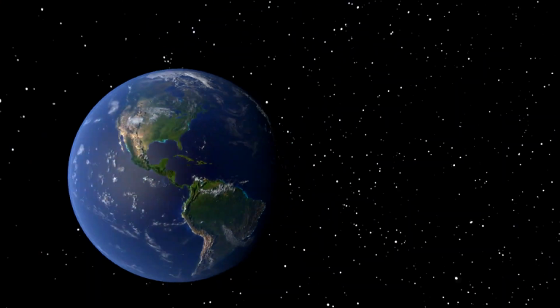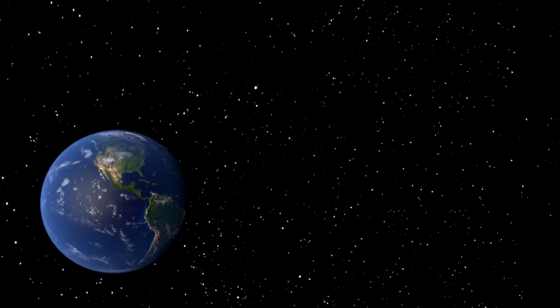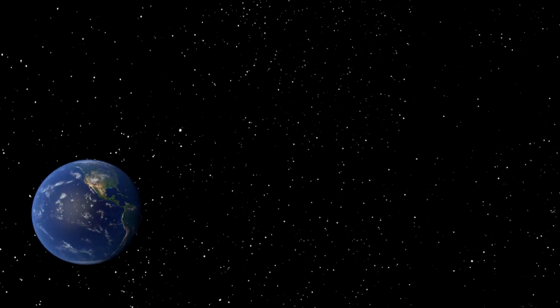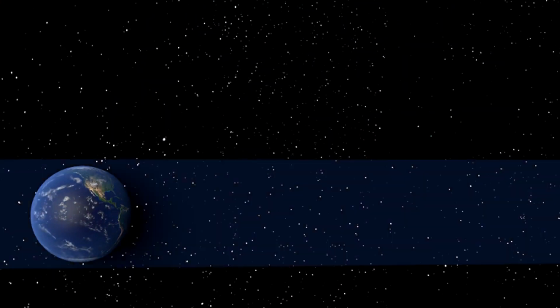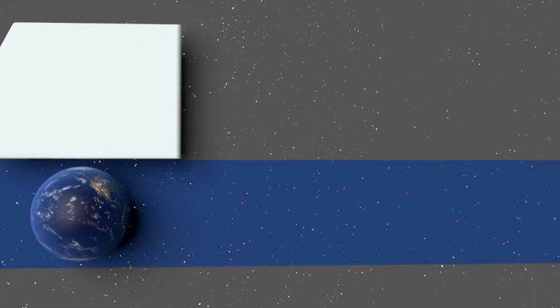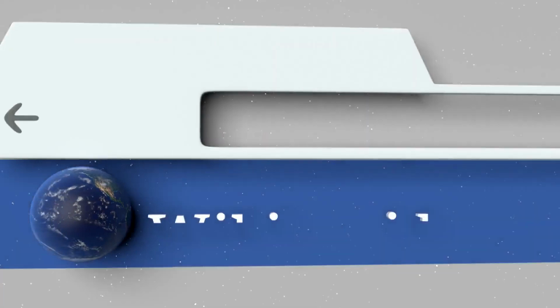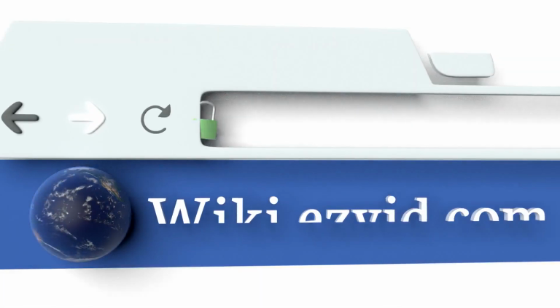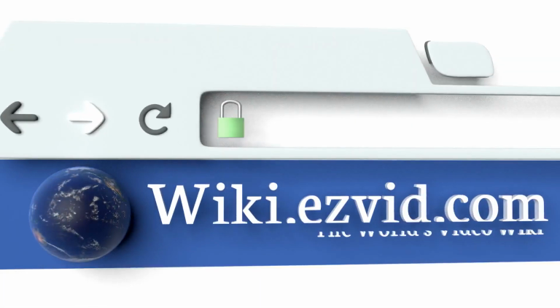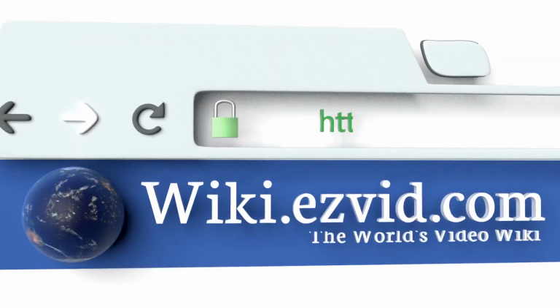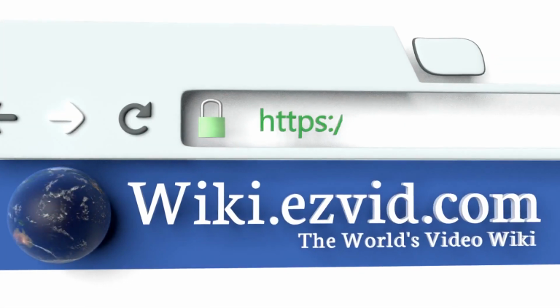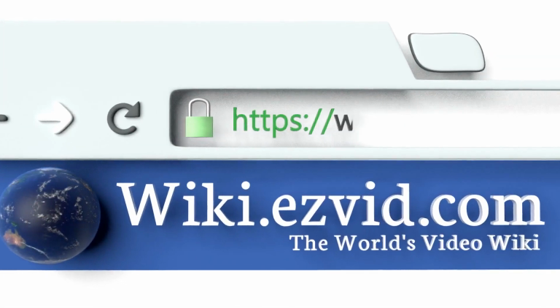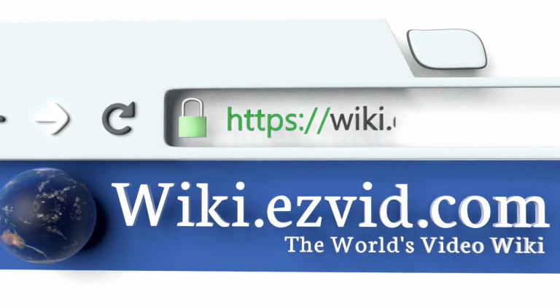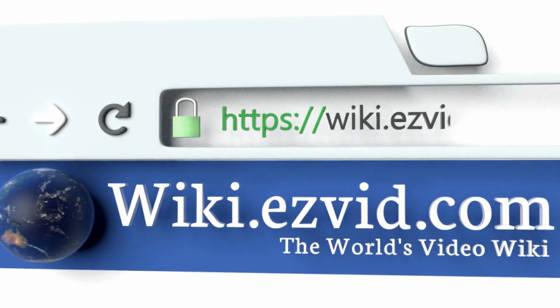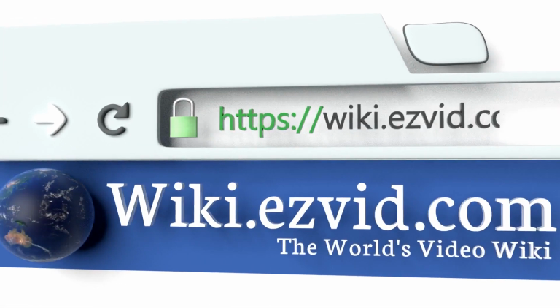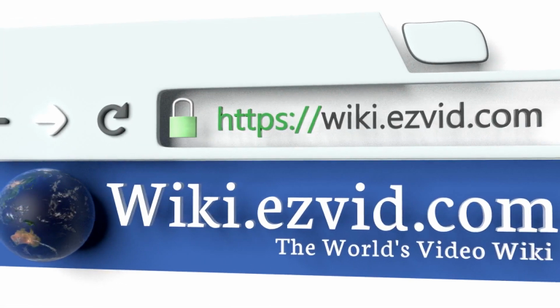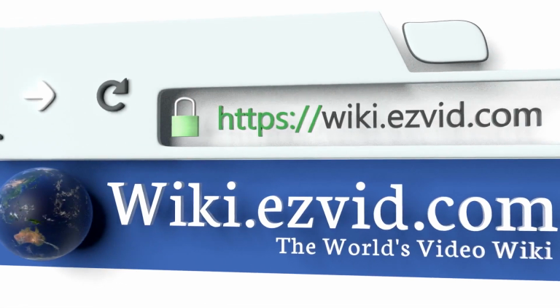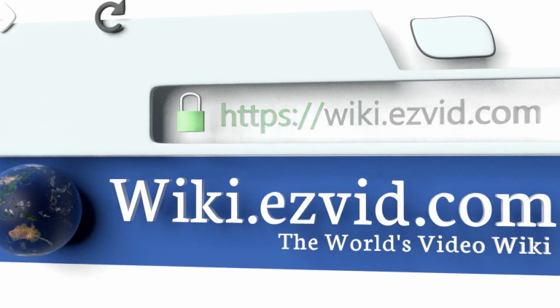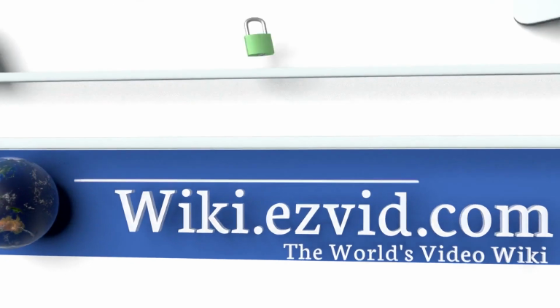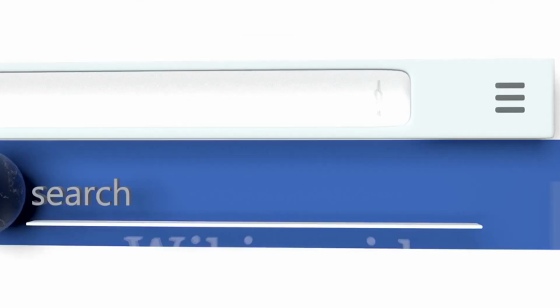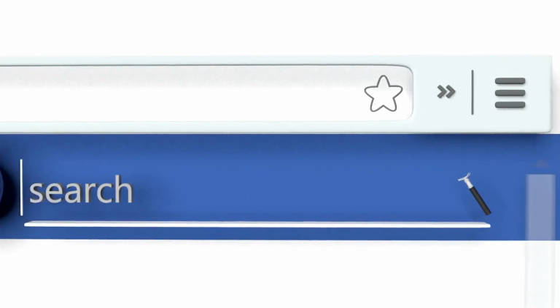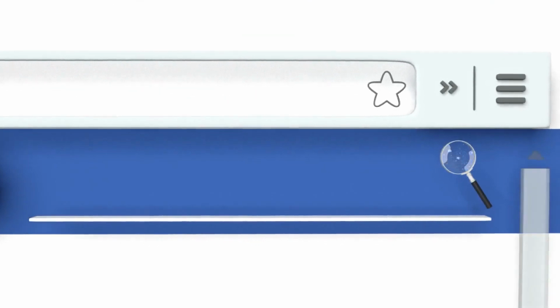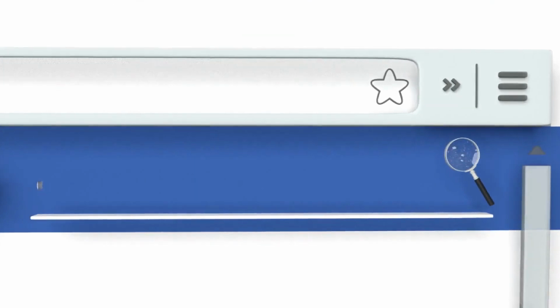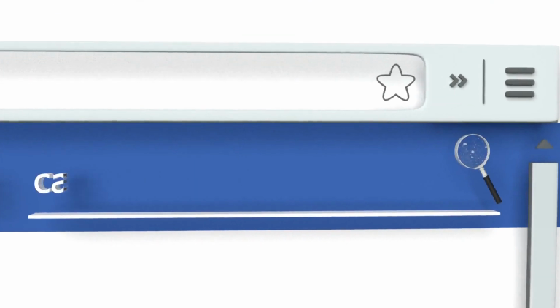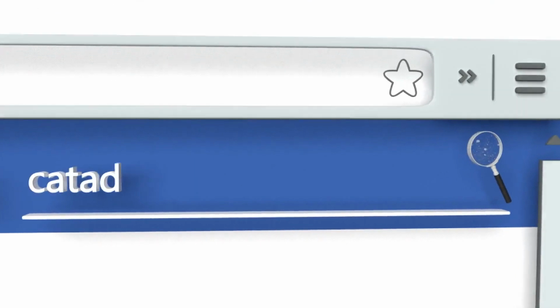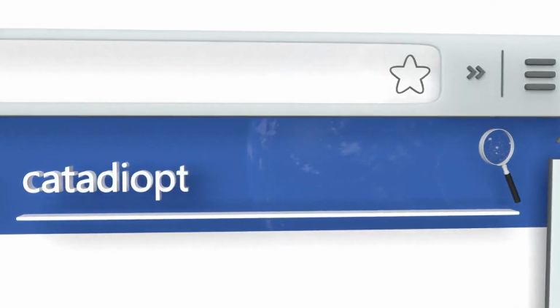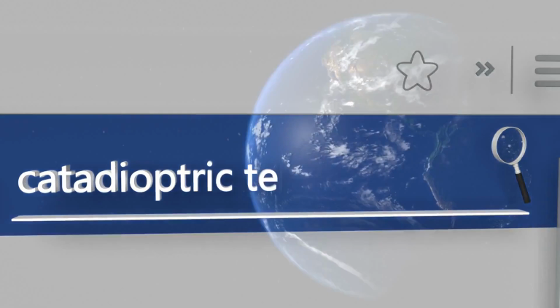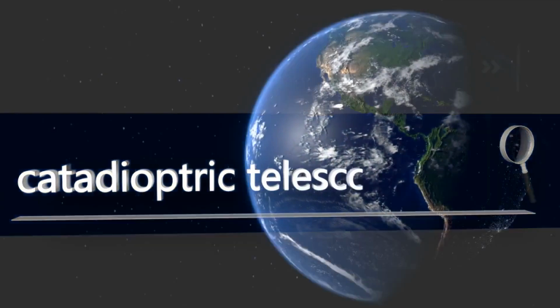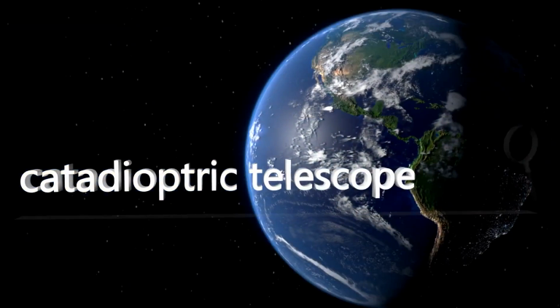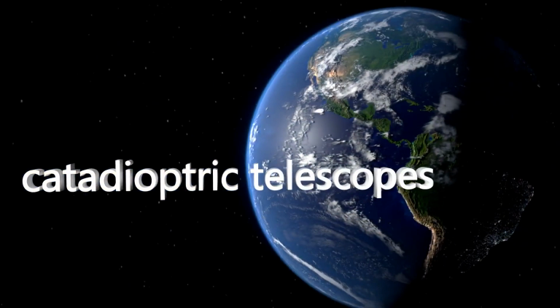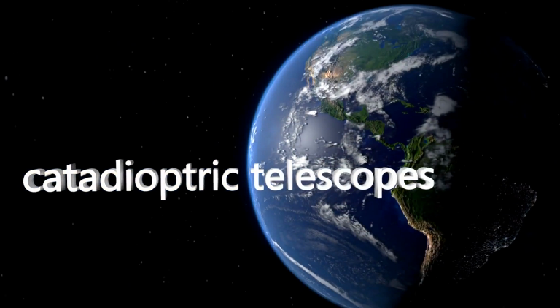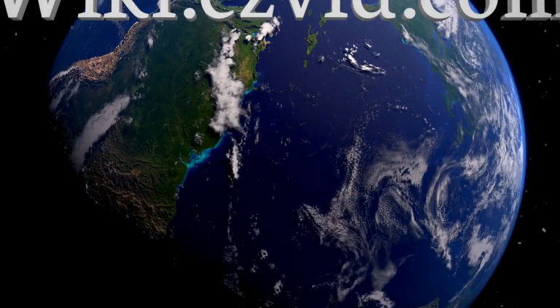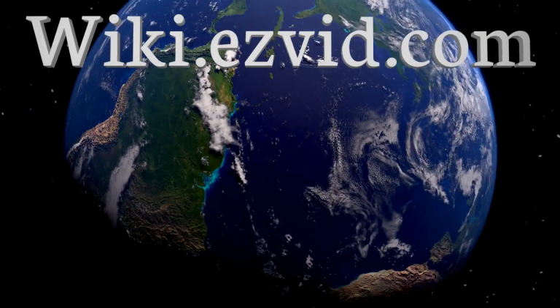To see all of our choices, go to wiki.easyvid.com and search for catadioptric telescopes, or click beneath this video.